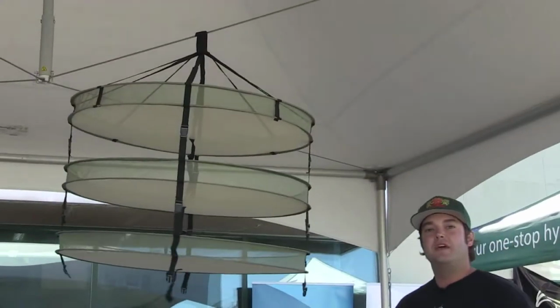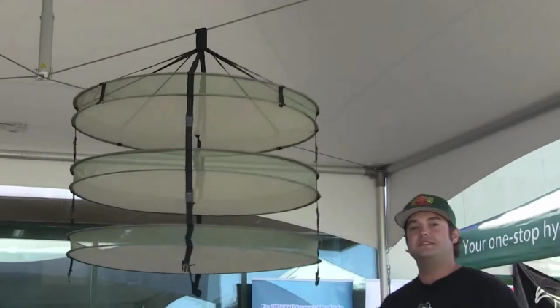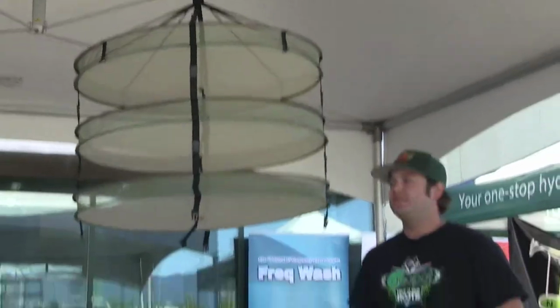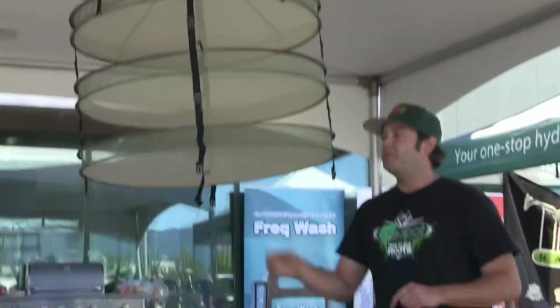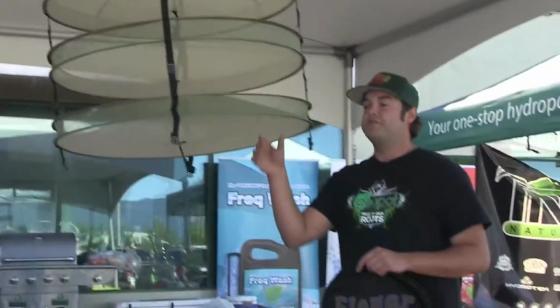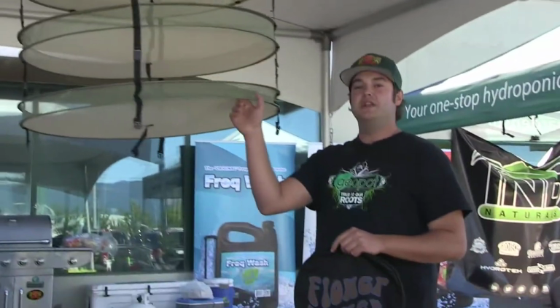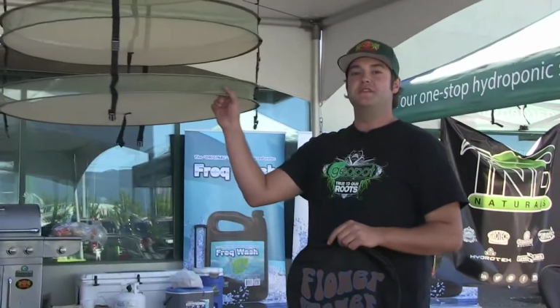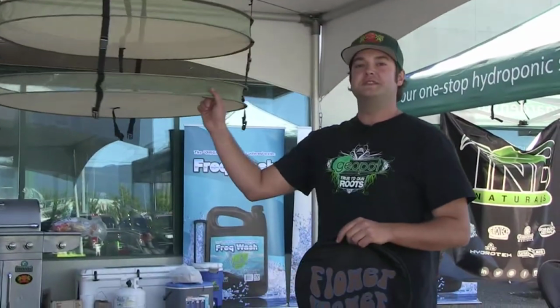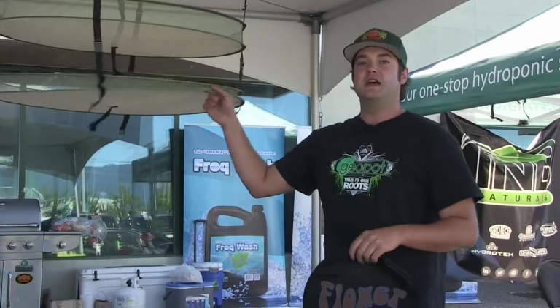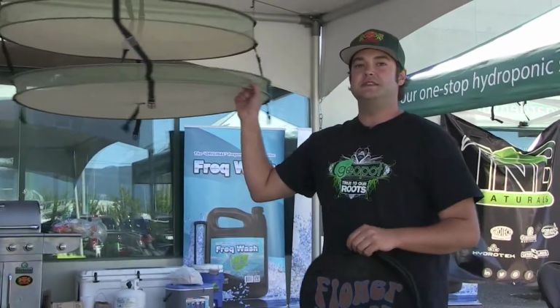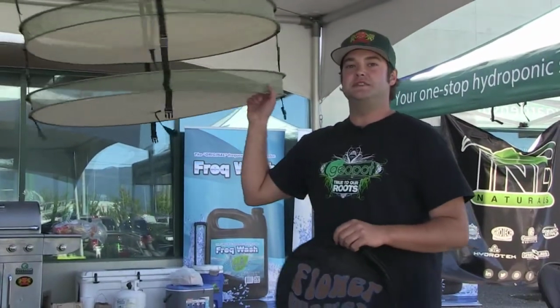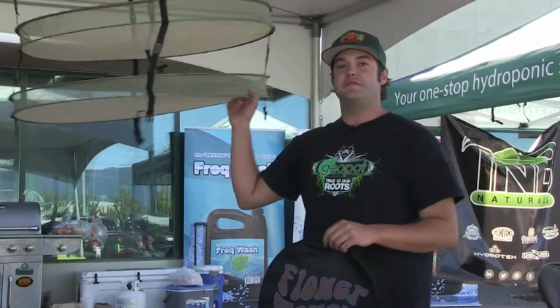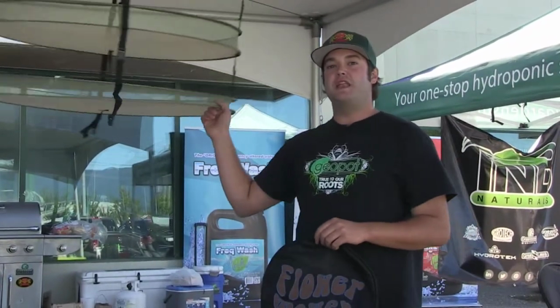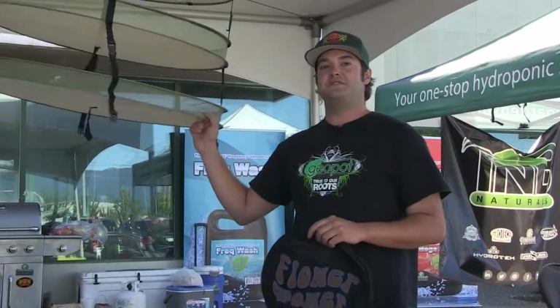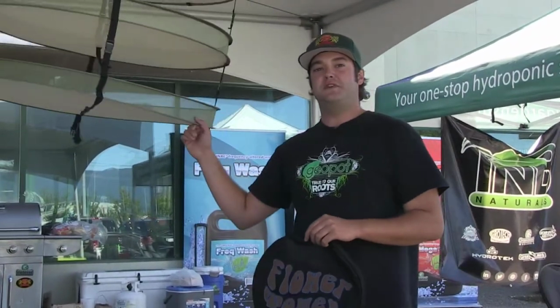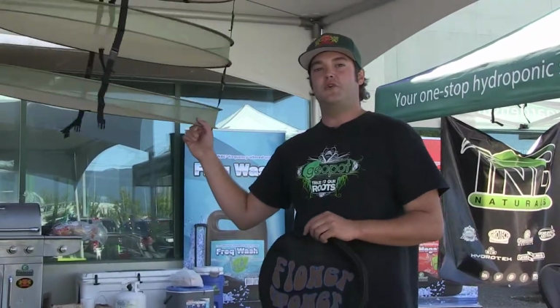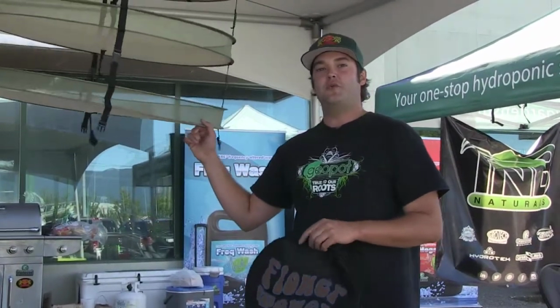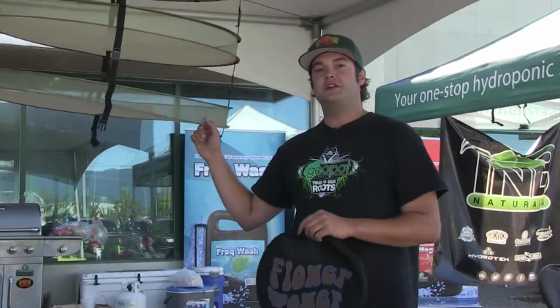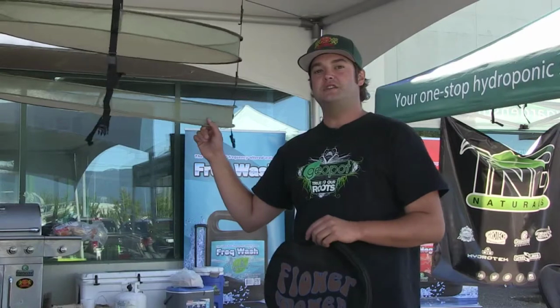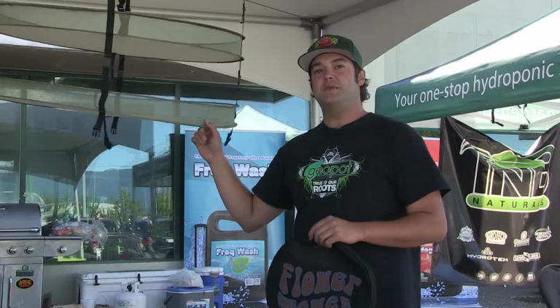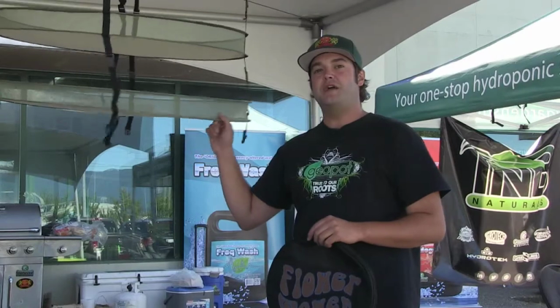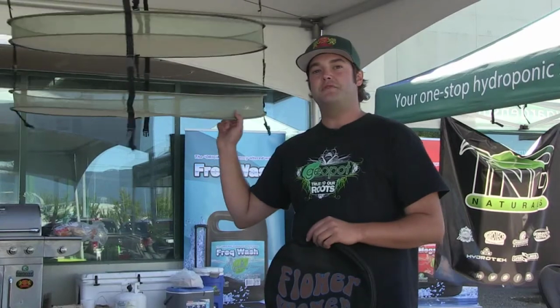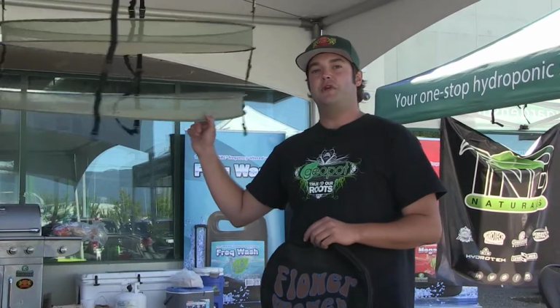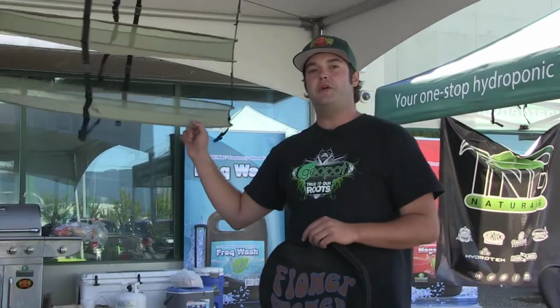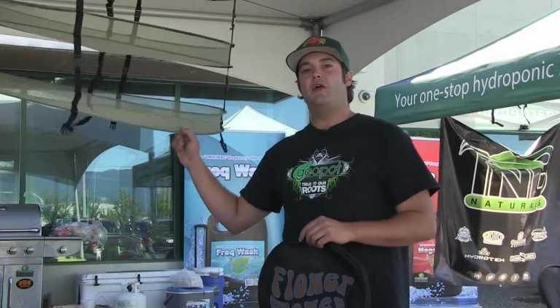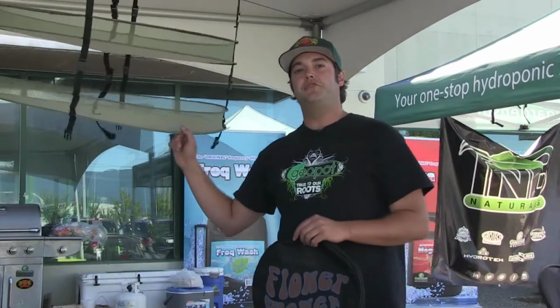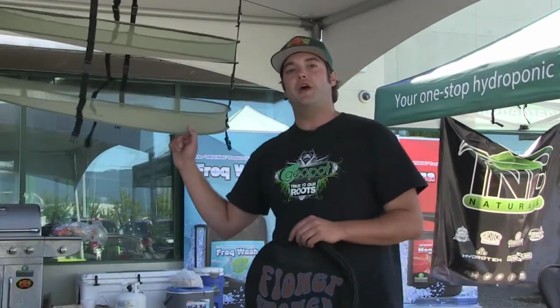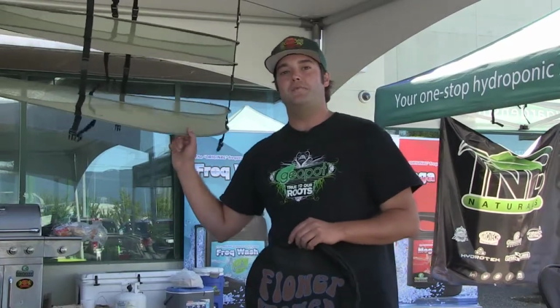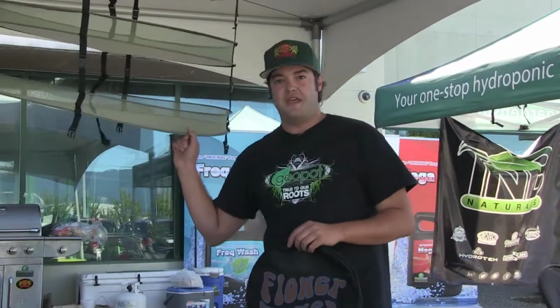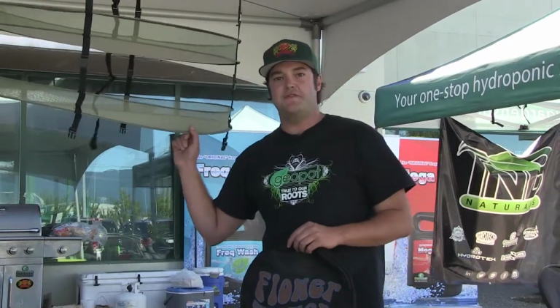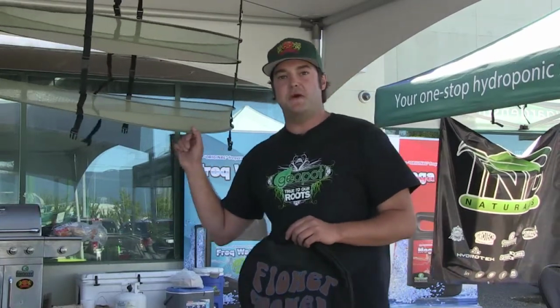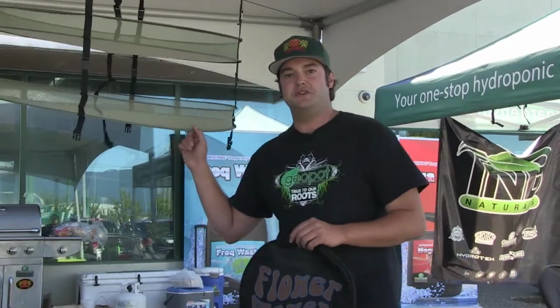This is available in three different sizes and you can find it at Pacific Northwest Garden Supply and through Green Planet Wholesale. Thank you very much.